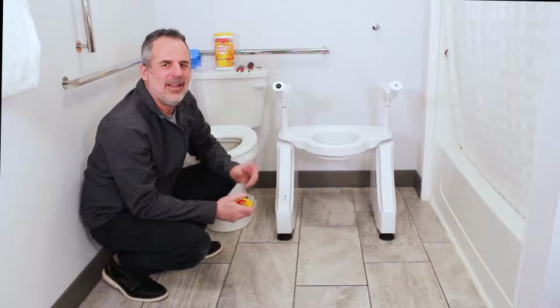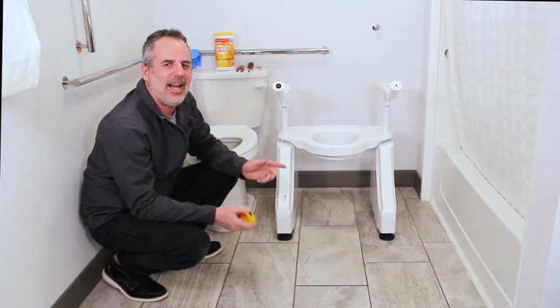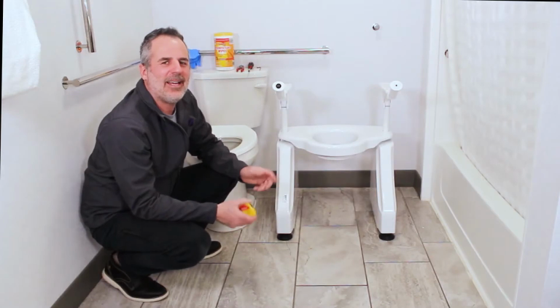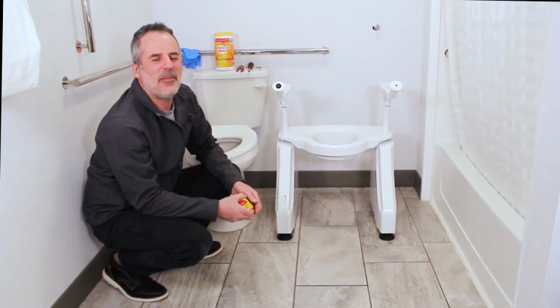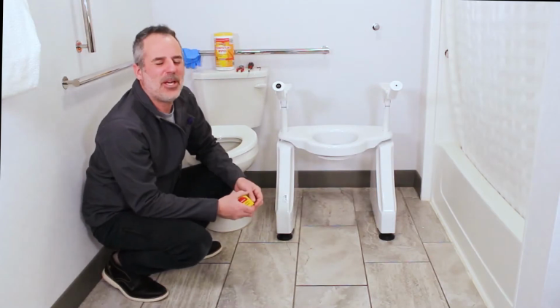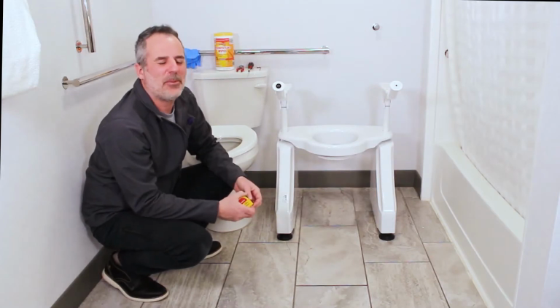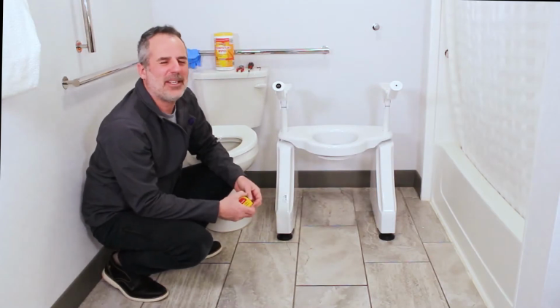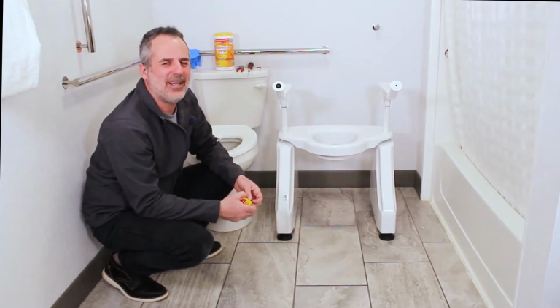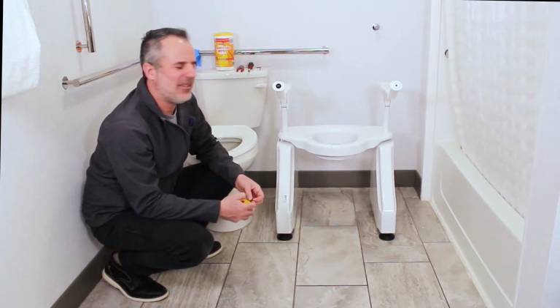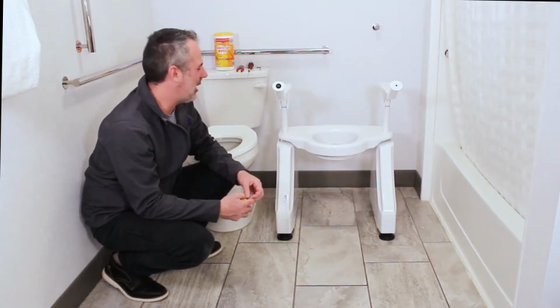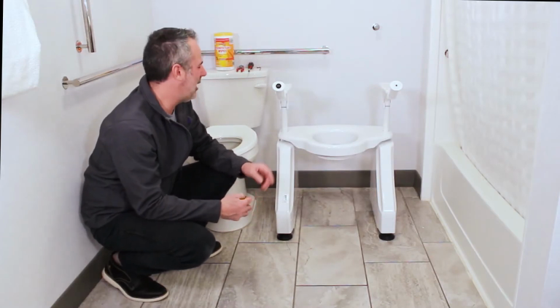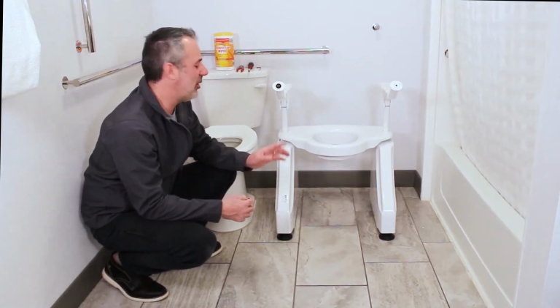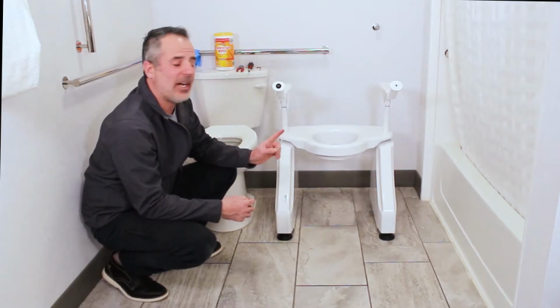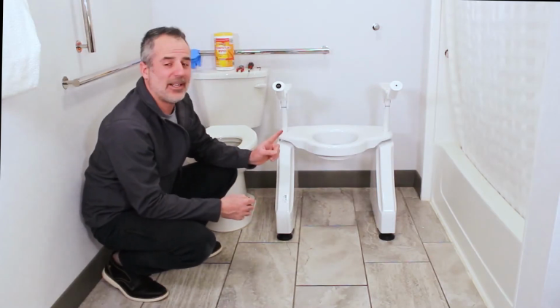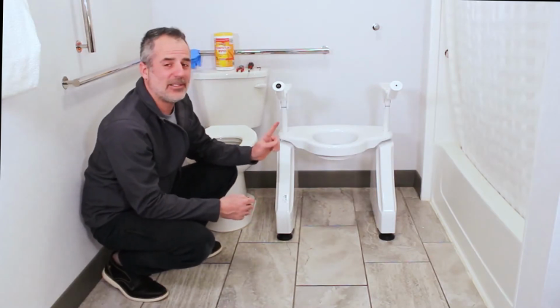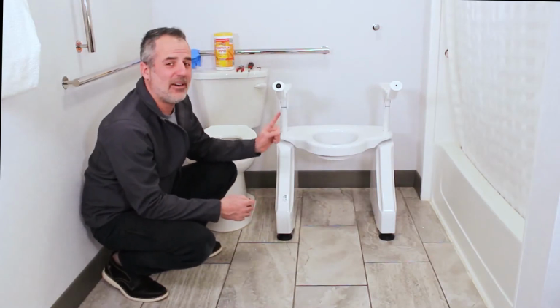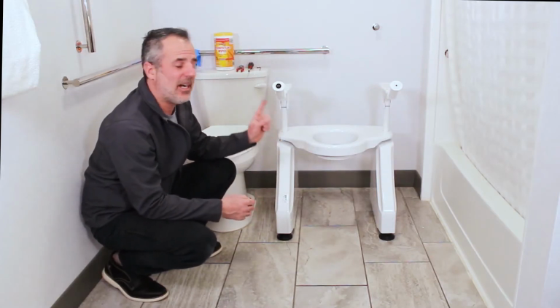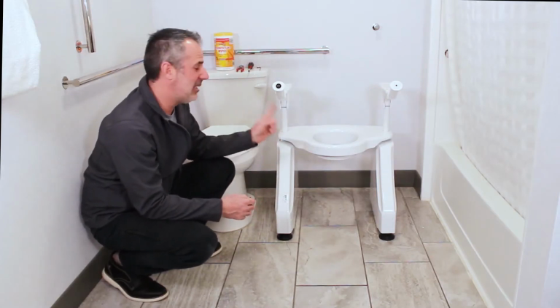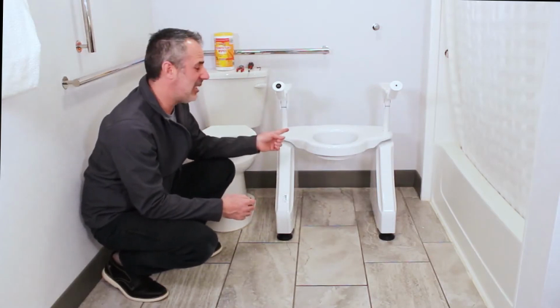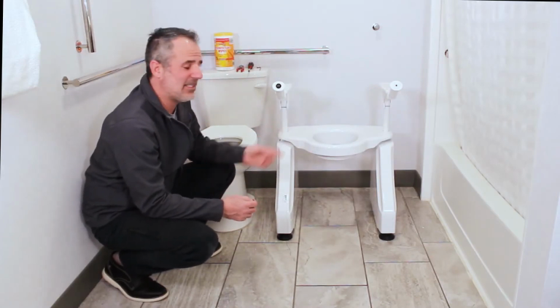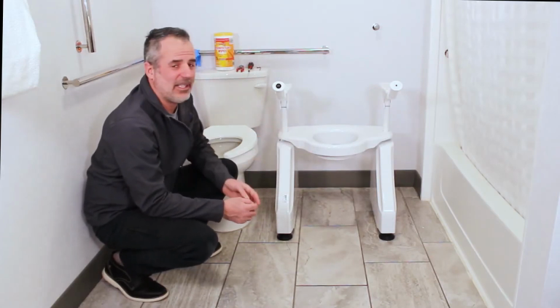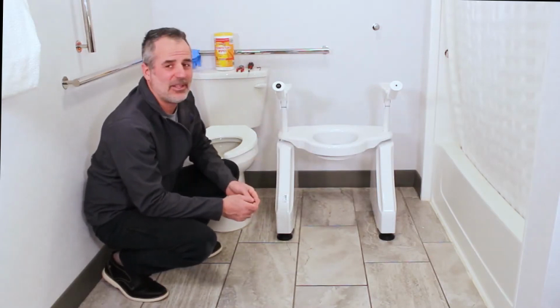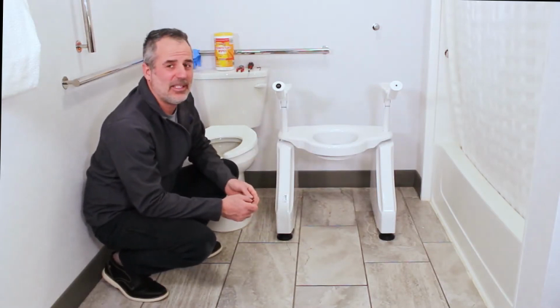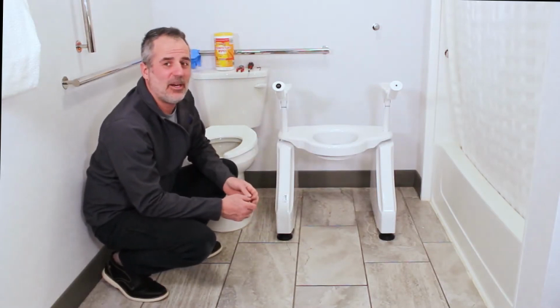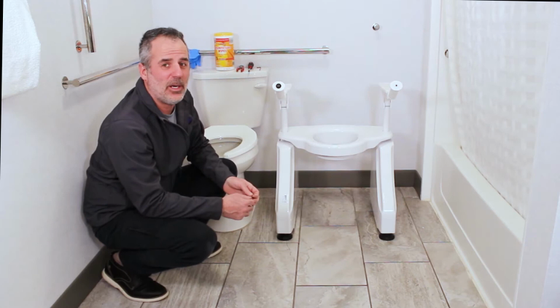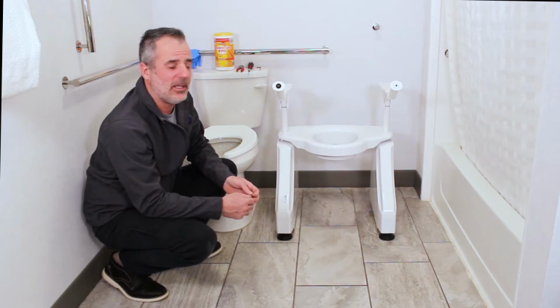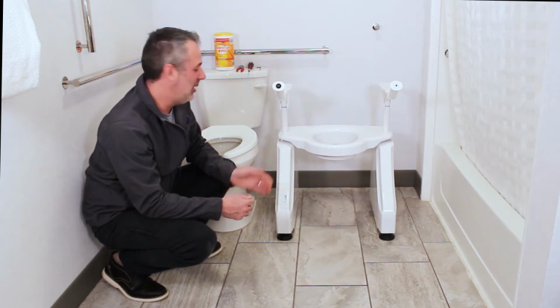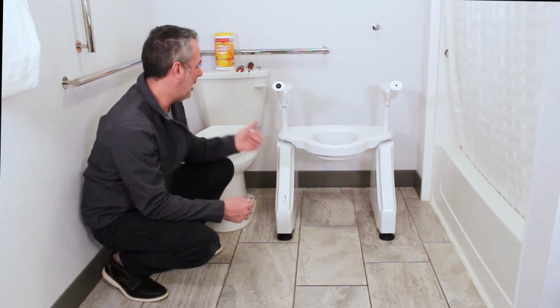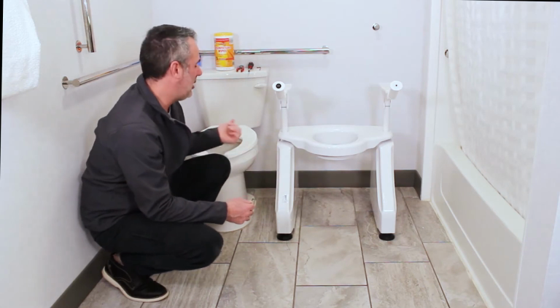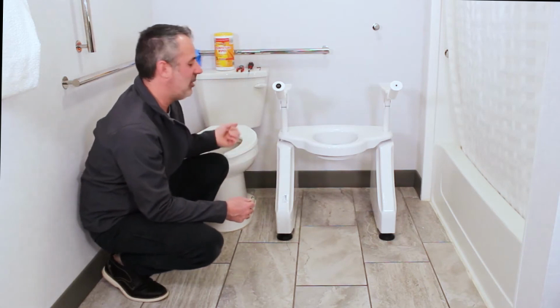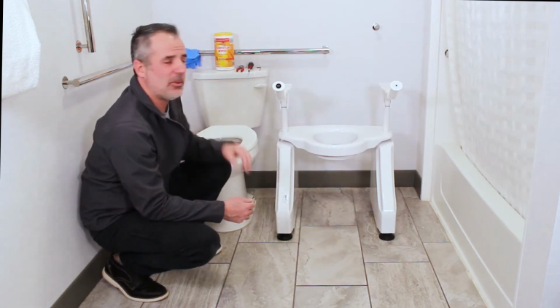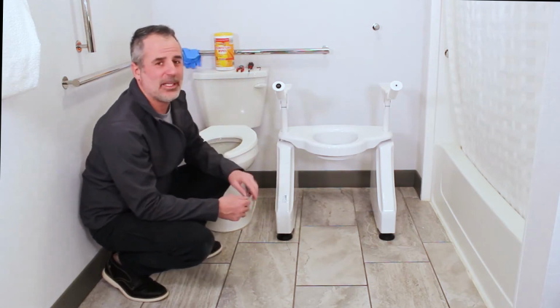Hi, I'm Tom from Dignity Lifts. I'm going to show you how to install our deluxe lift, the DL1, onto a toilet.